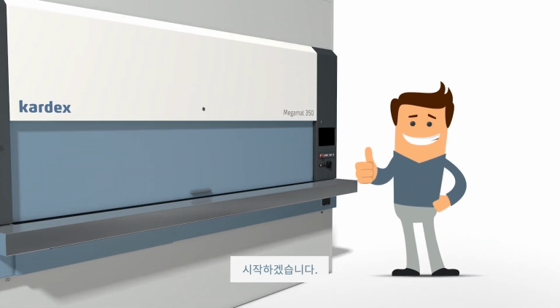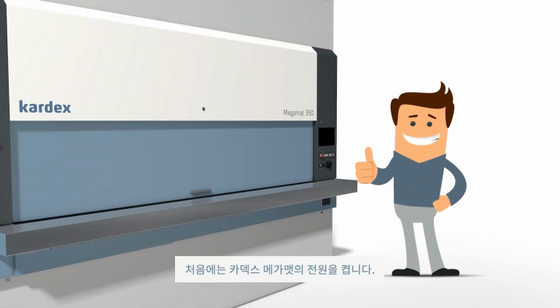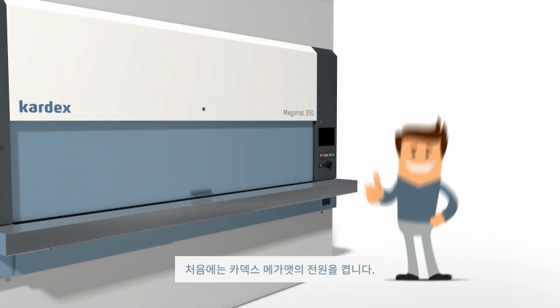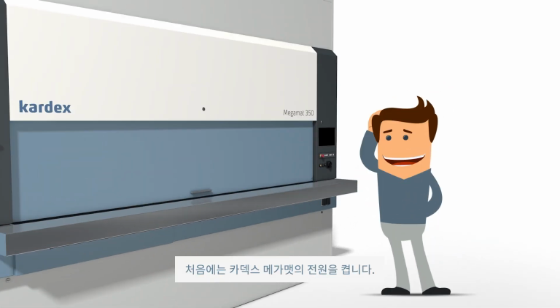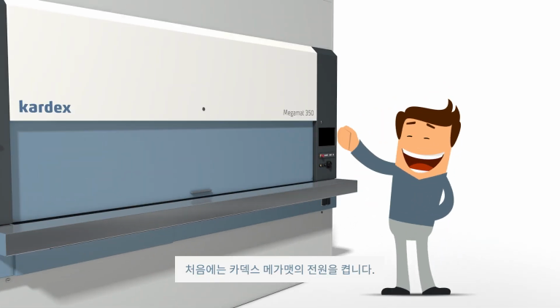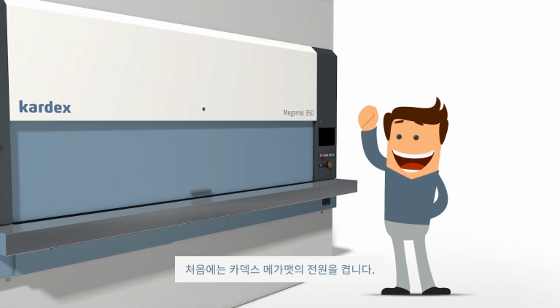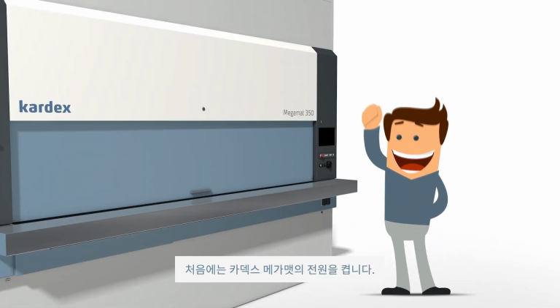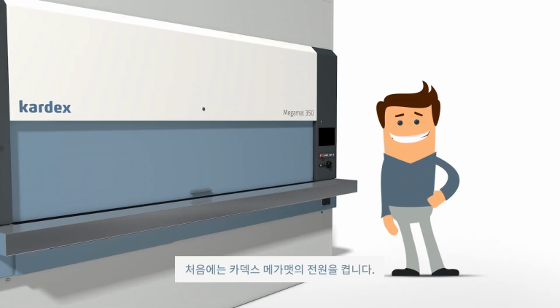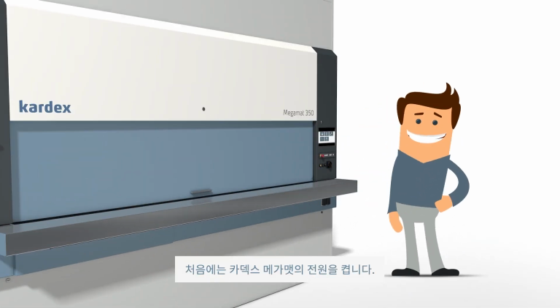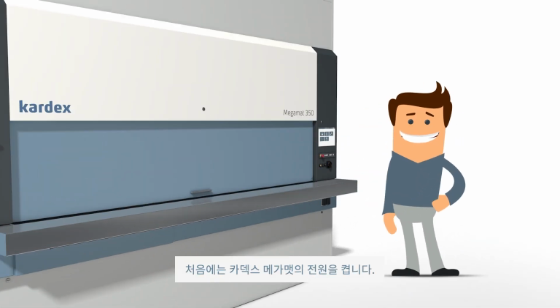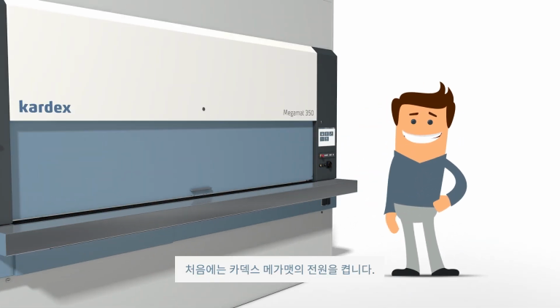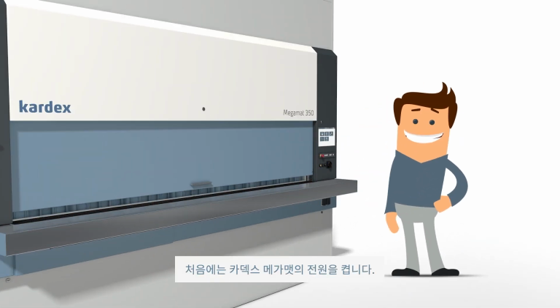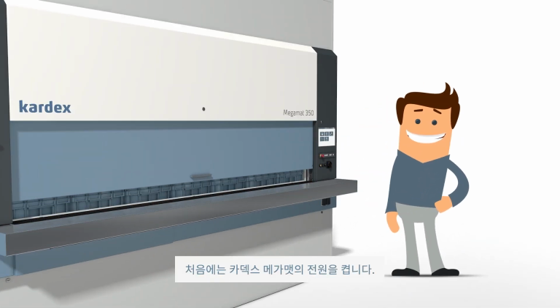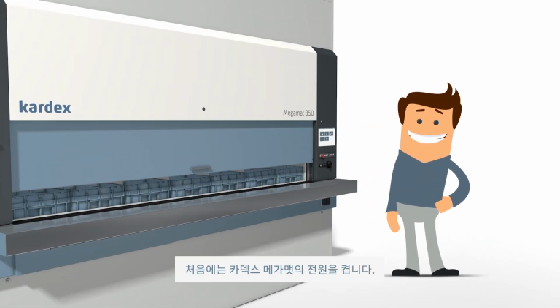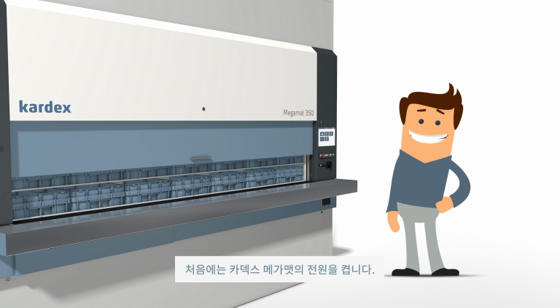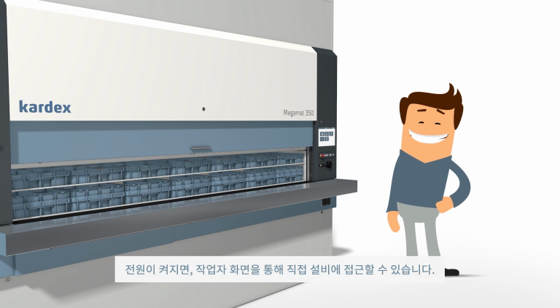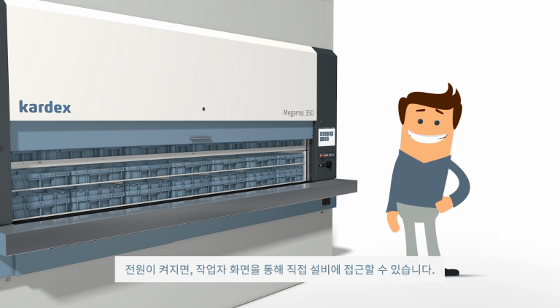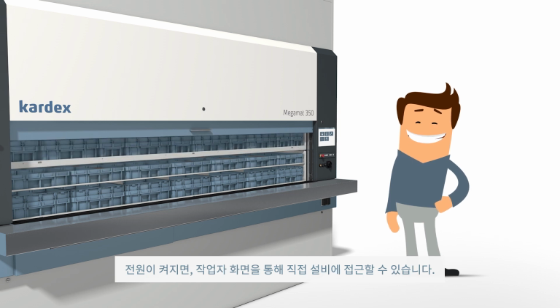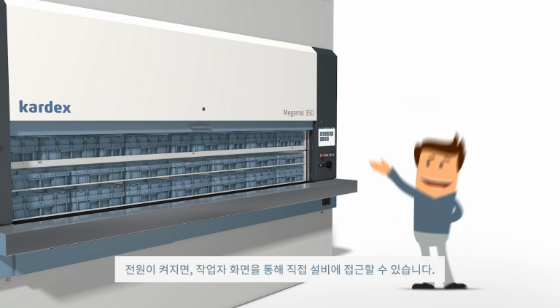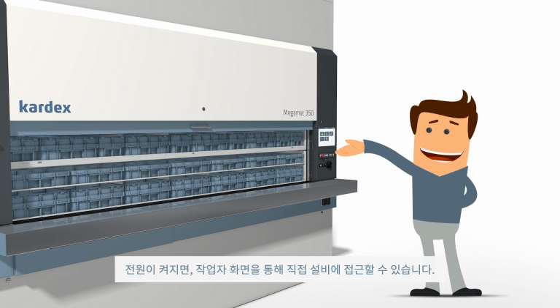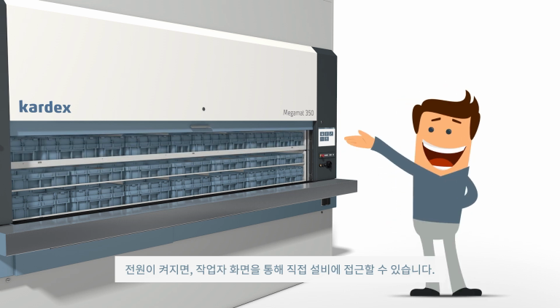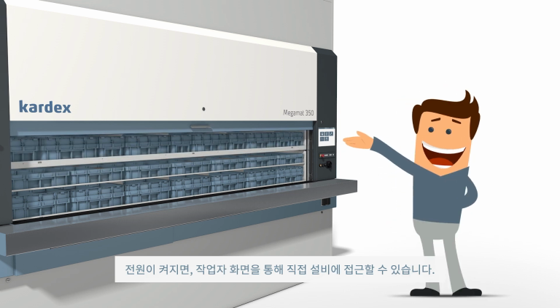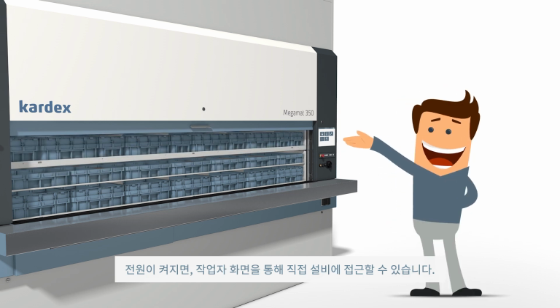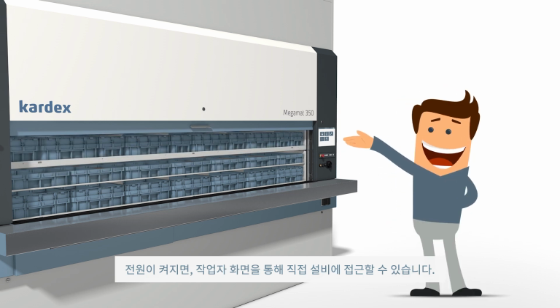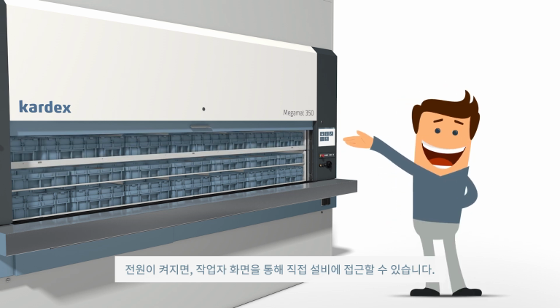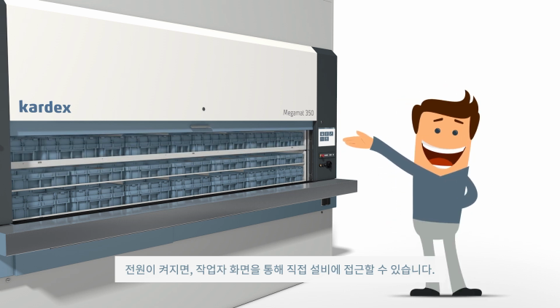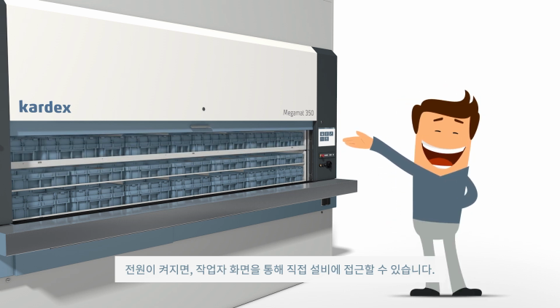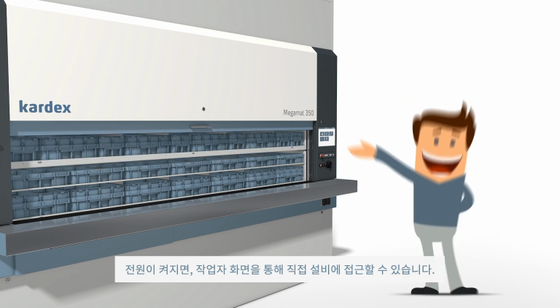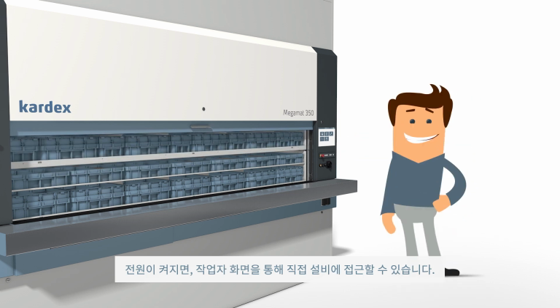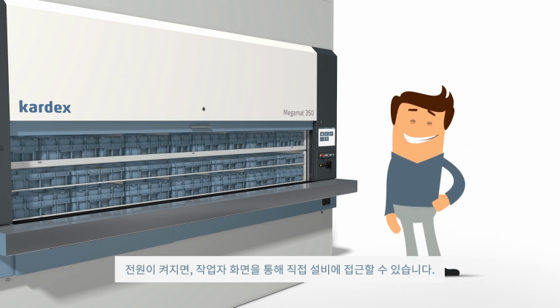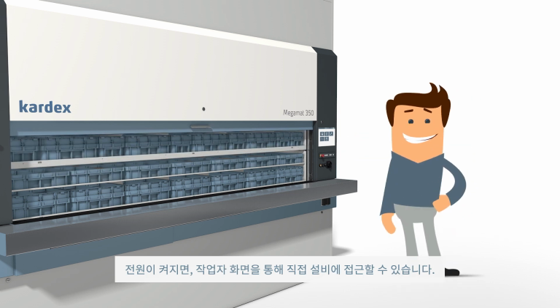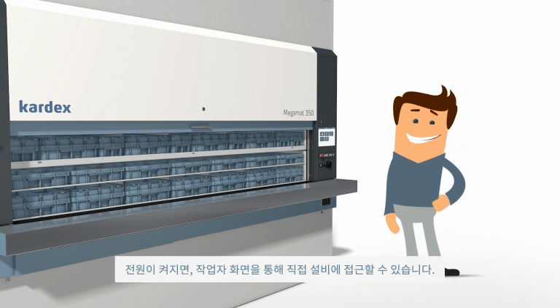First, he must turn on the Cardex MegaMat. Once it is powered on, he can use the operator panel to direct the unit.